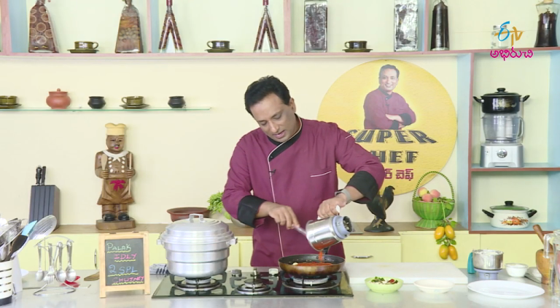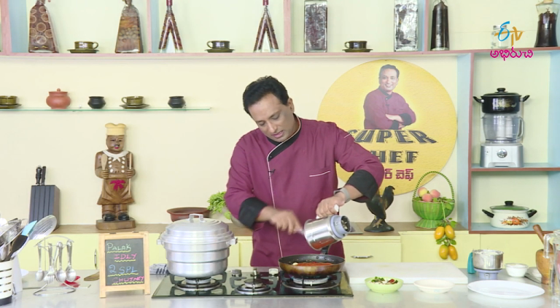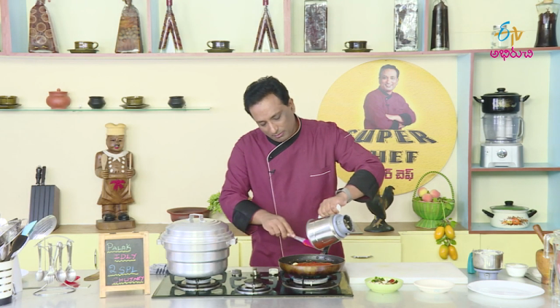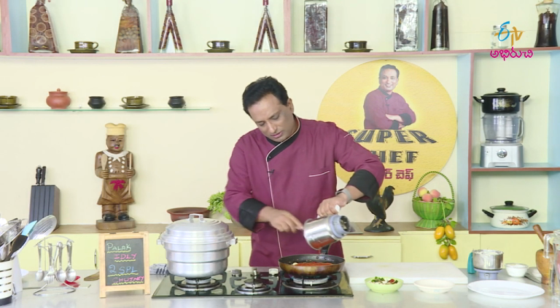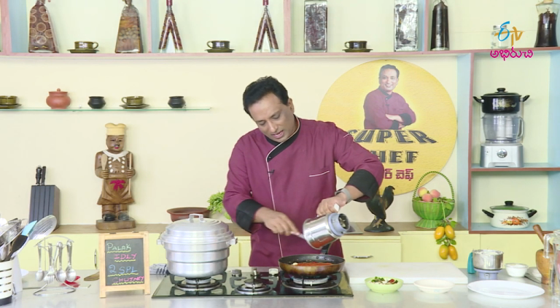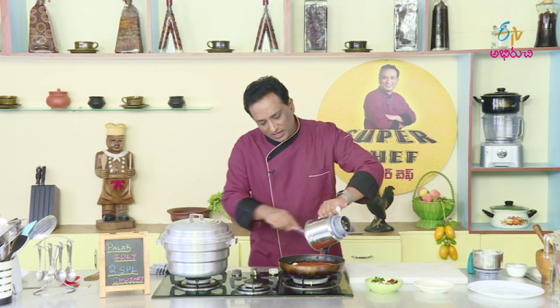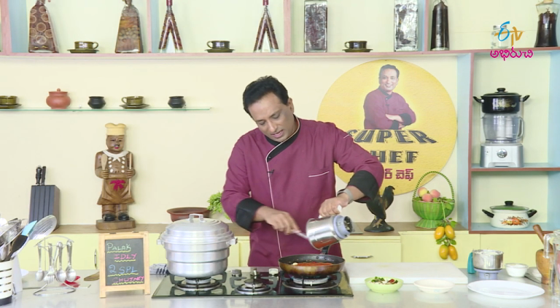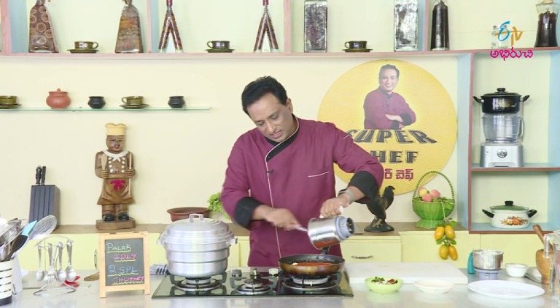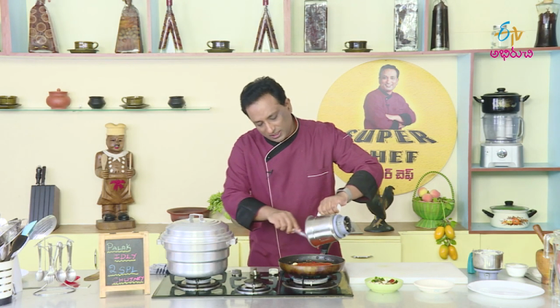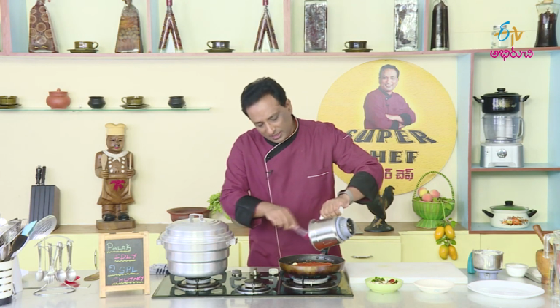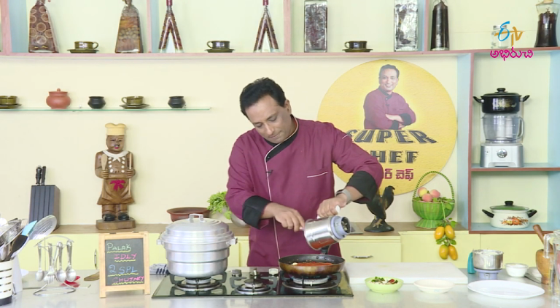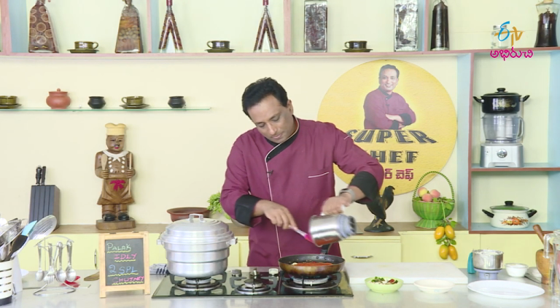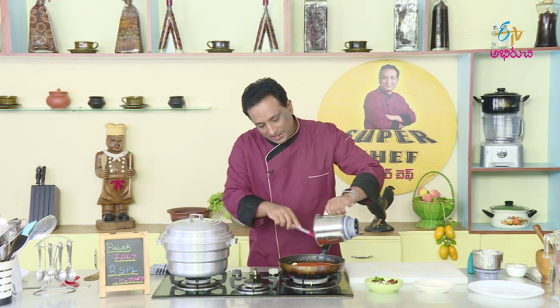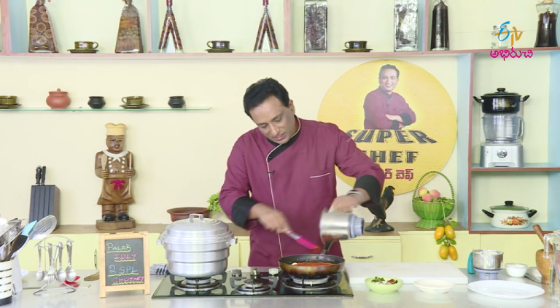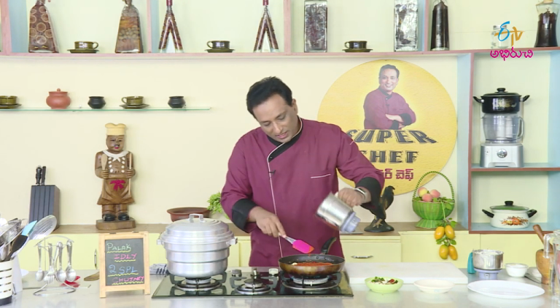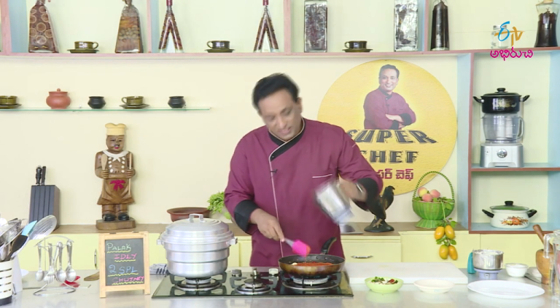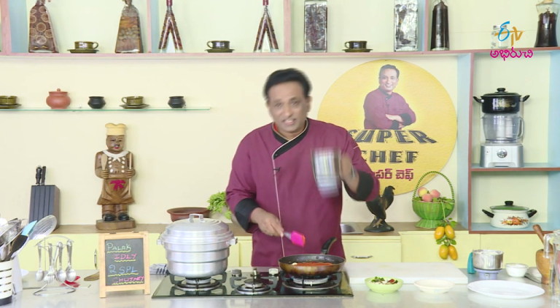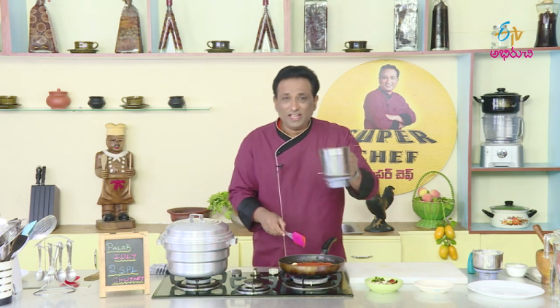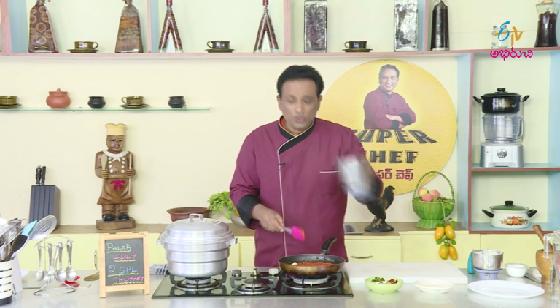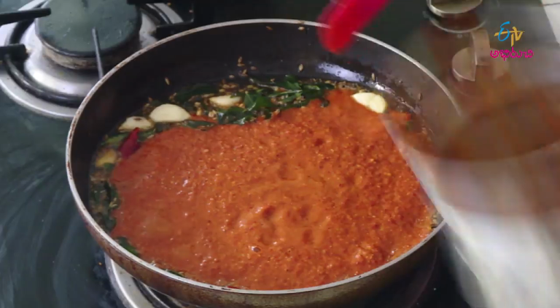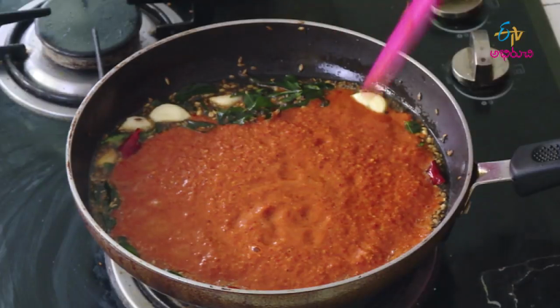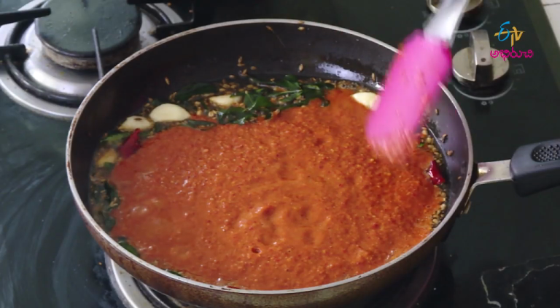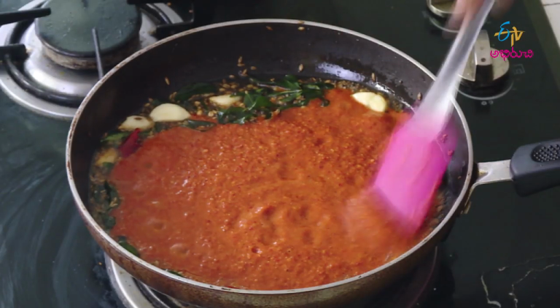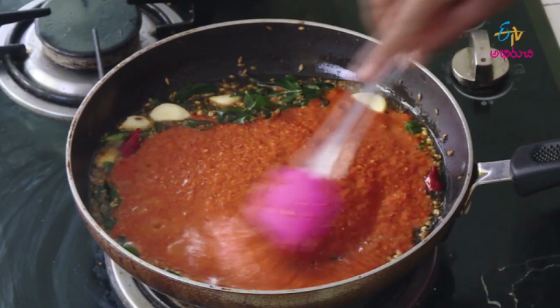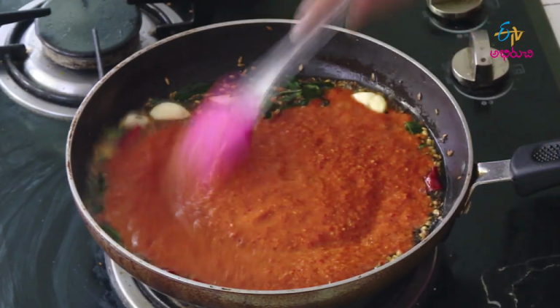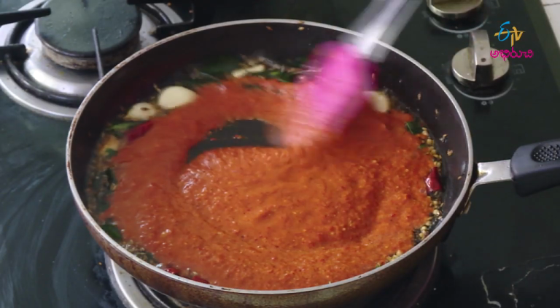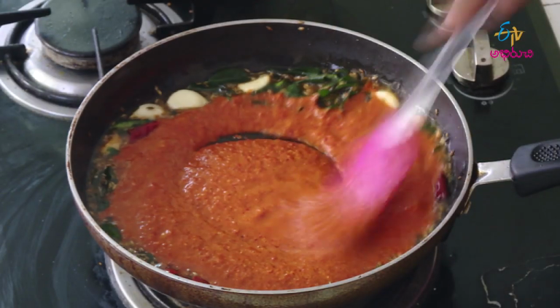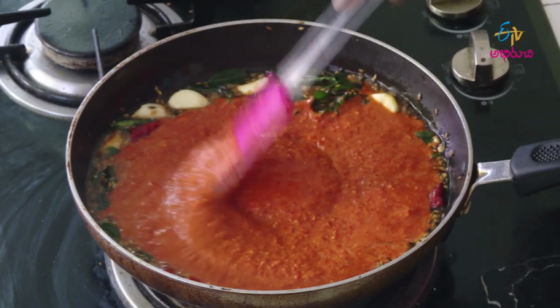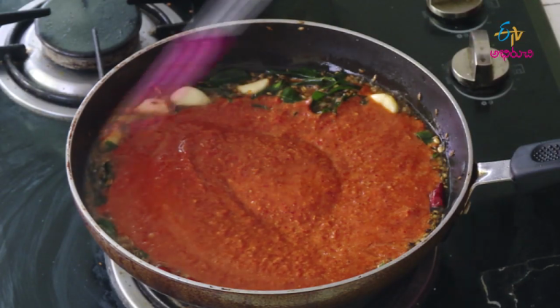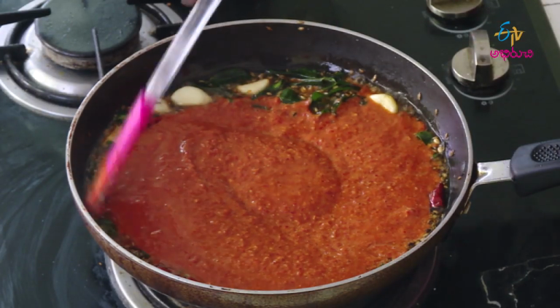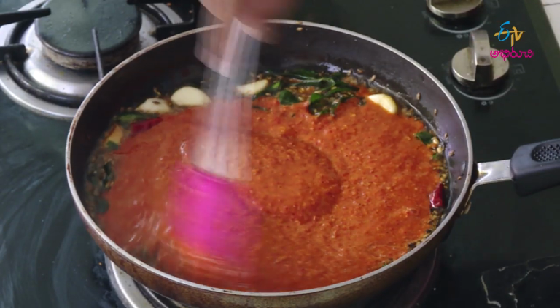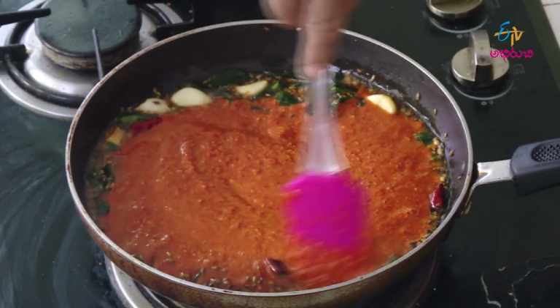I'm going to cook this chutney for 10 minutes. We will not be careful. Next,